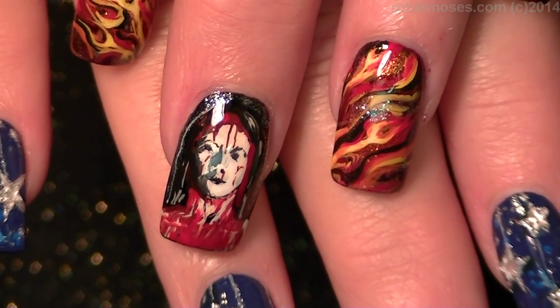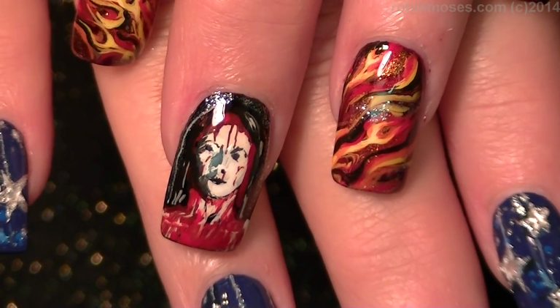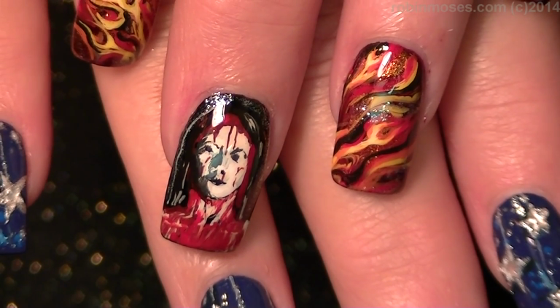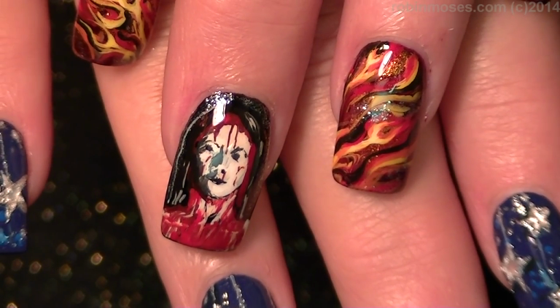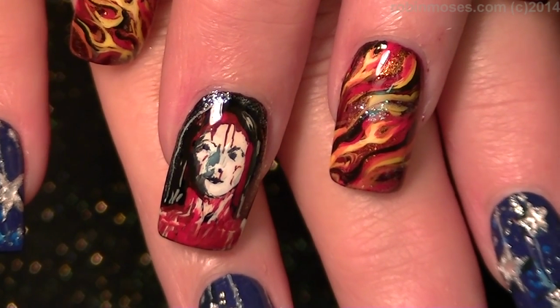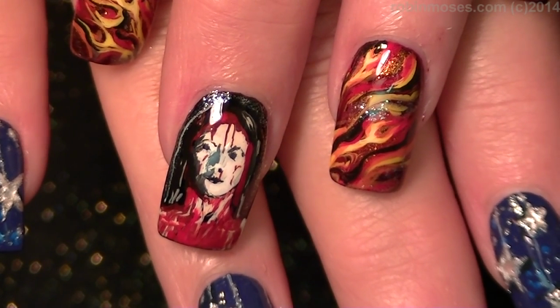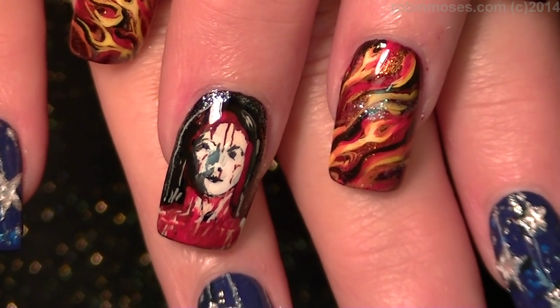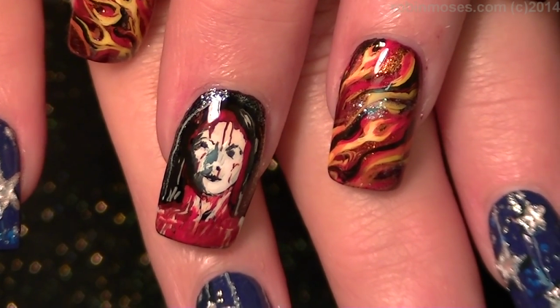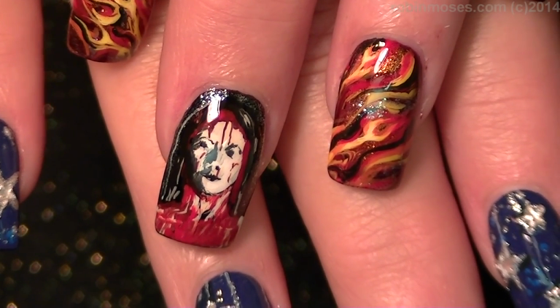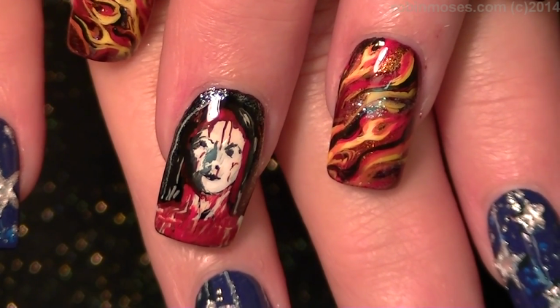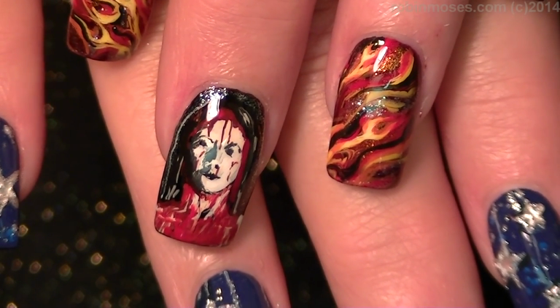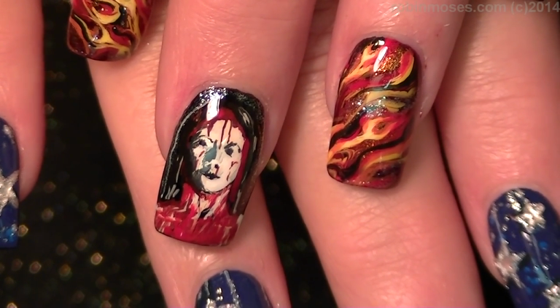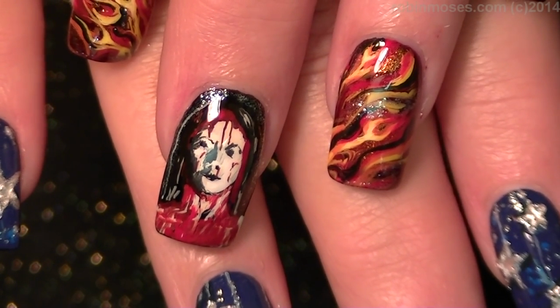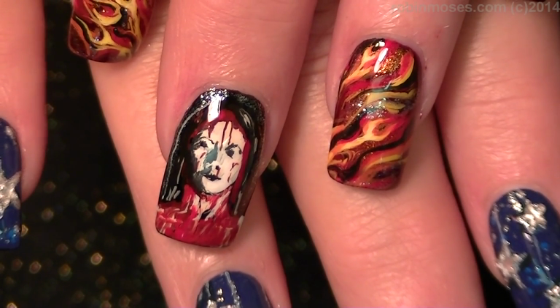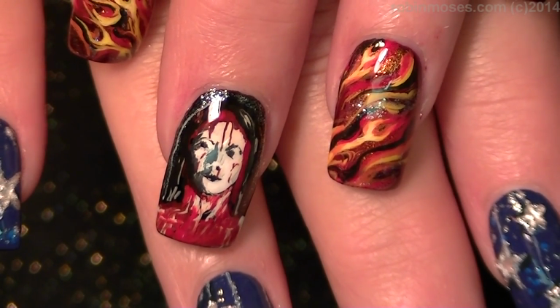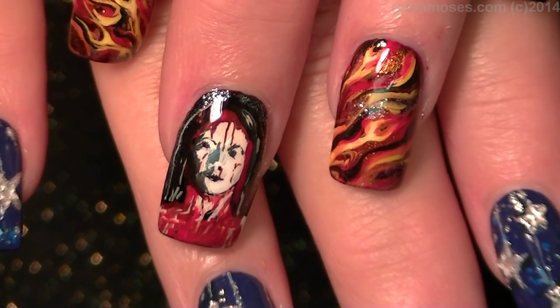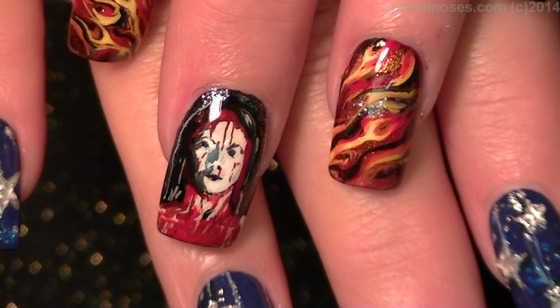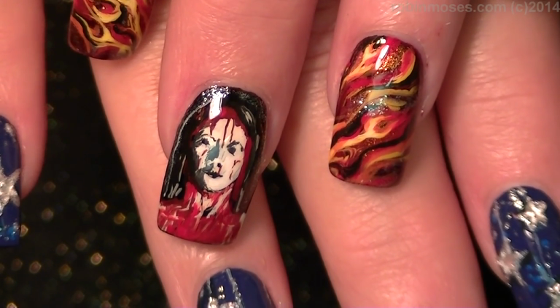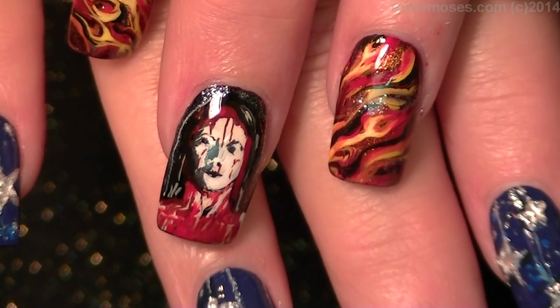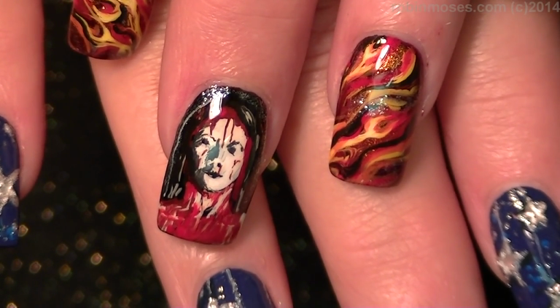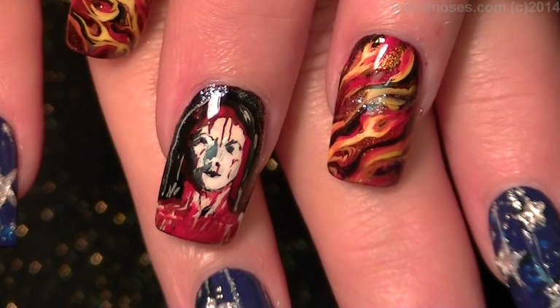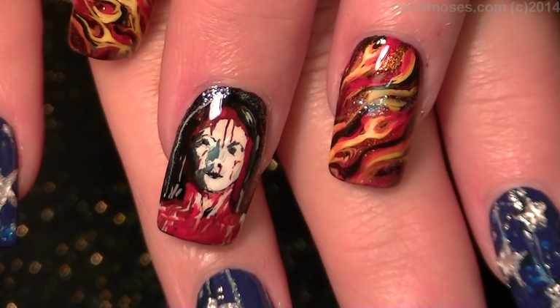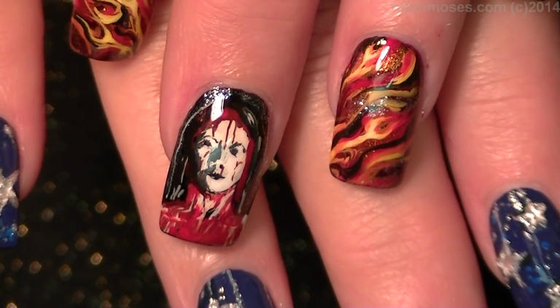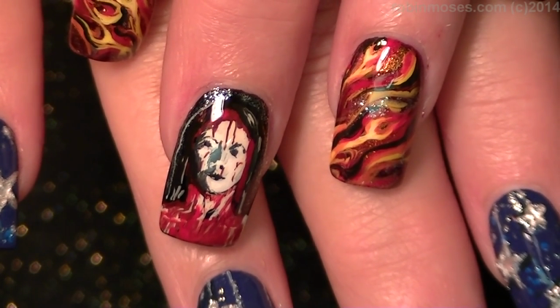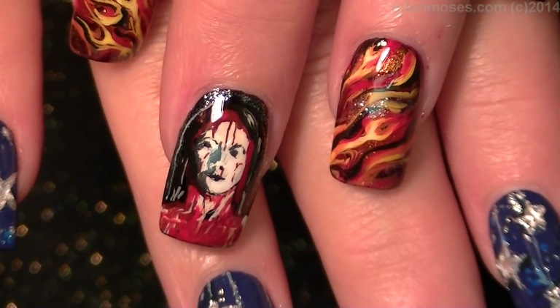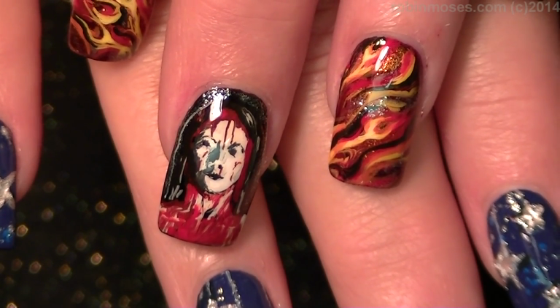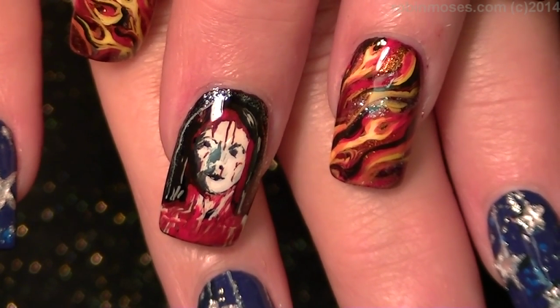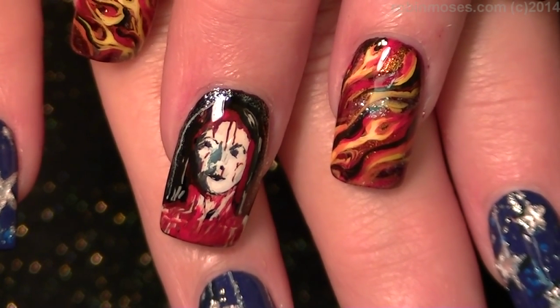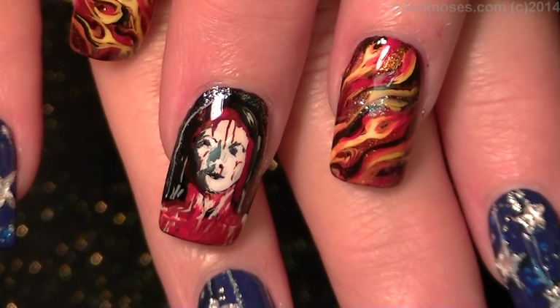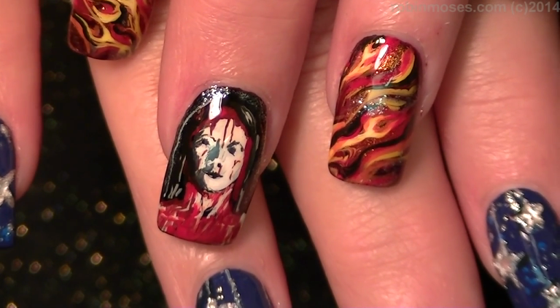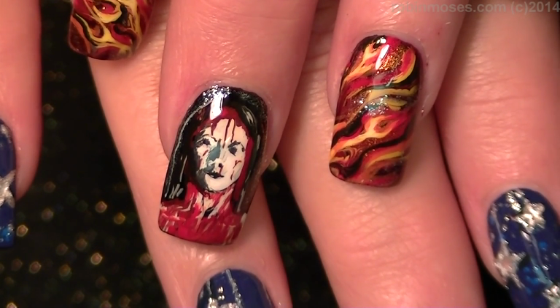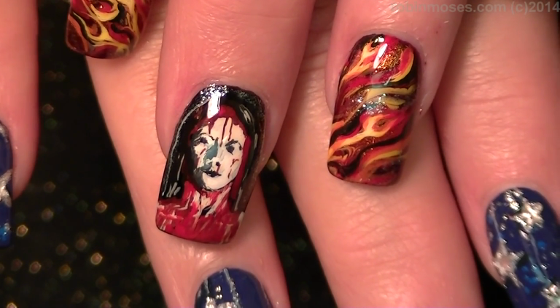Thank you guys for watching. I'll be back with more, and happy Halloween. Bye.